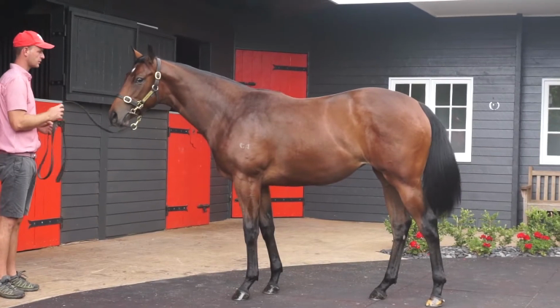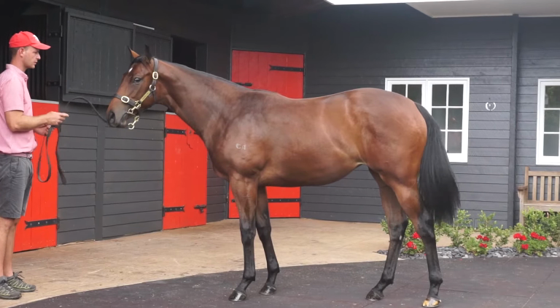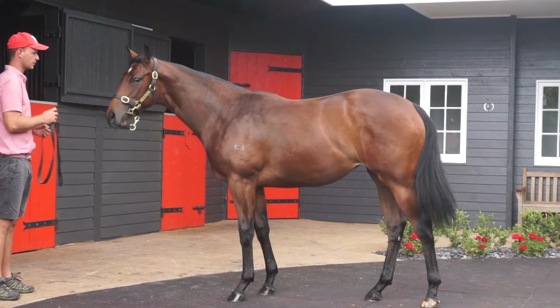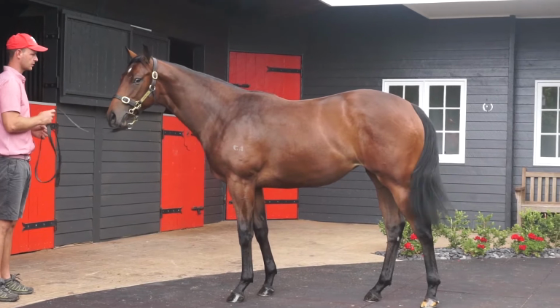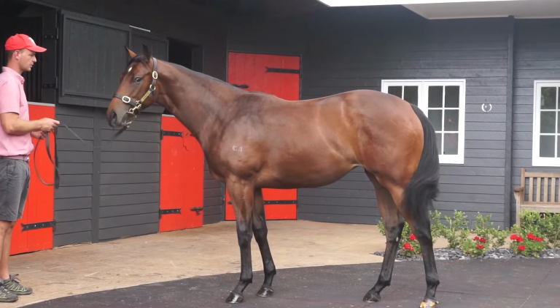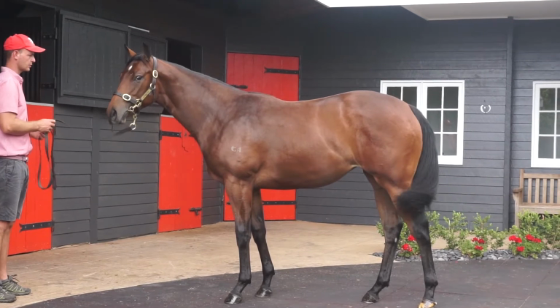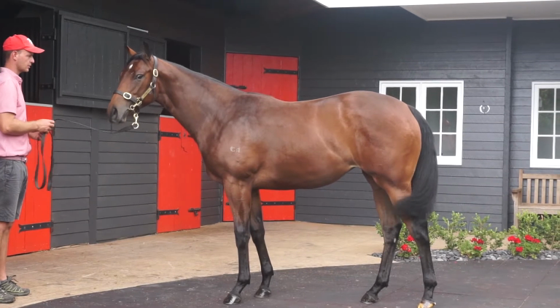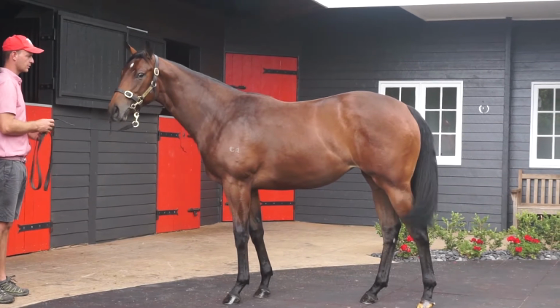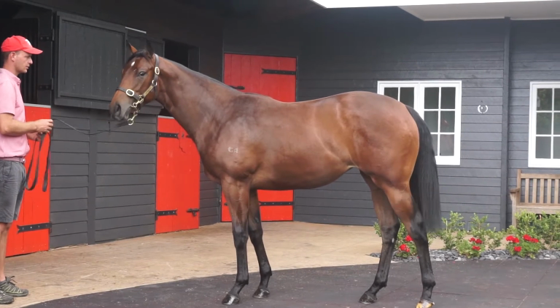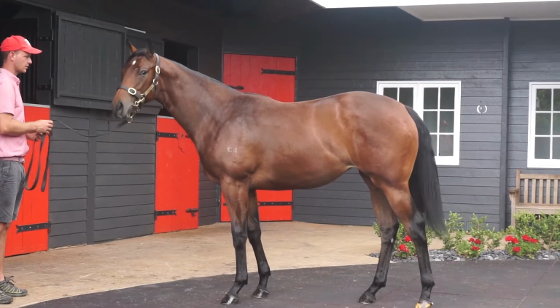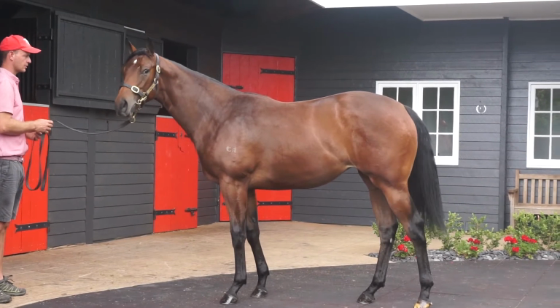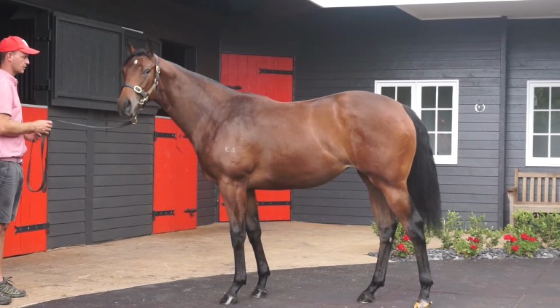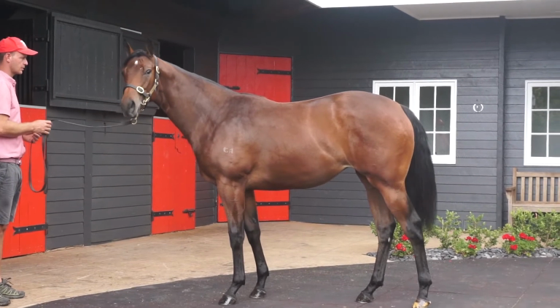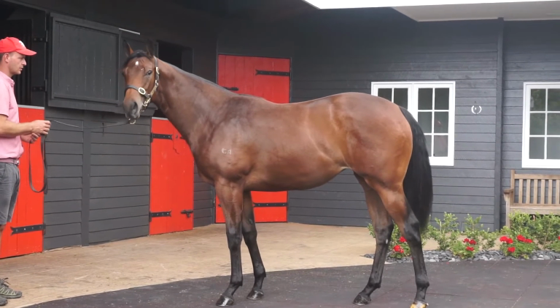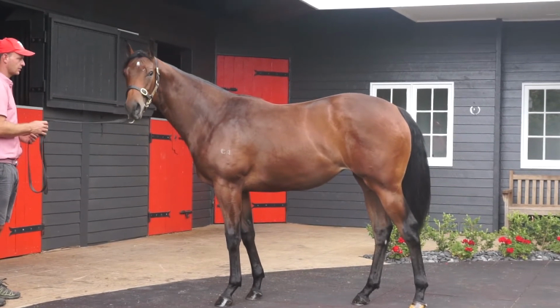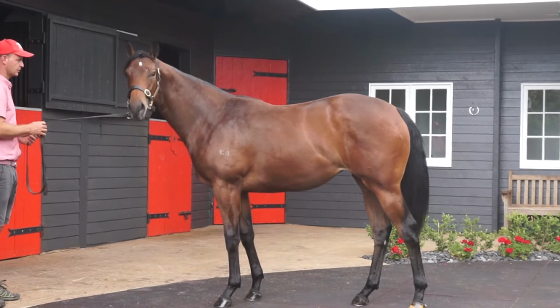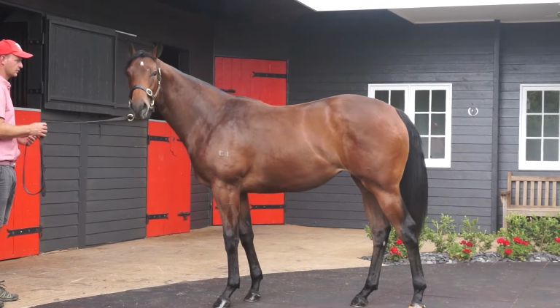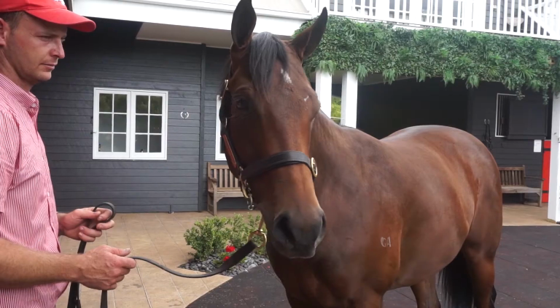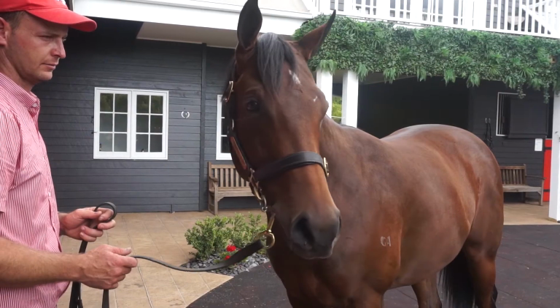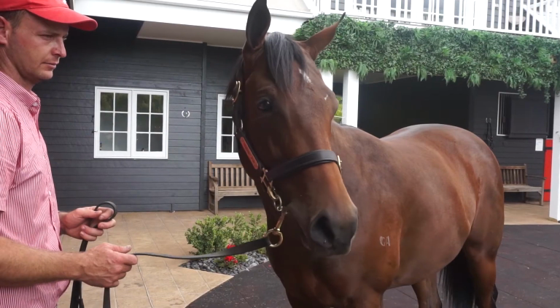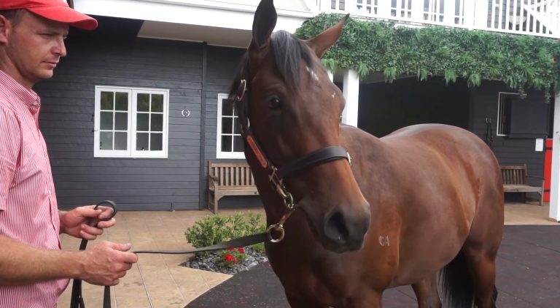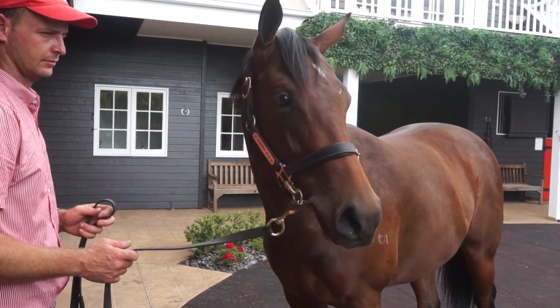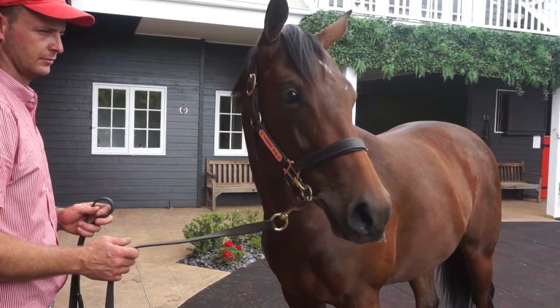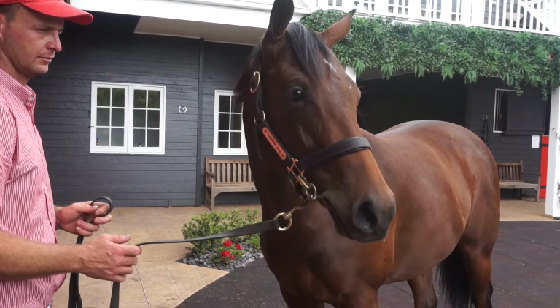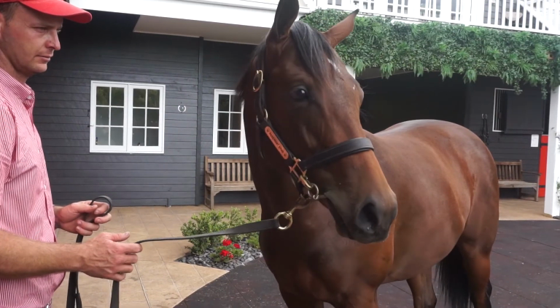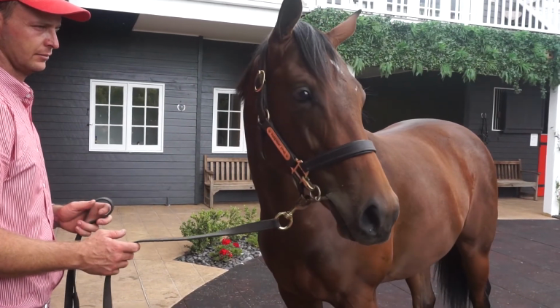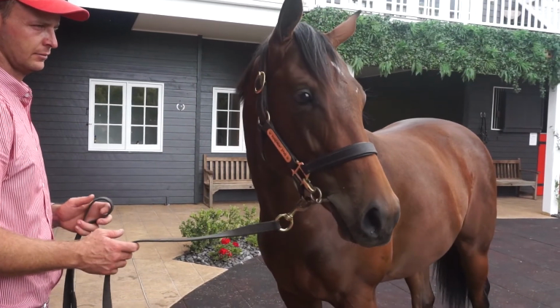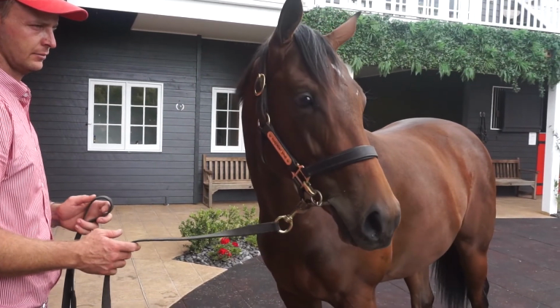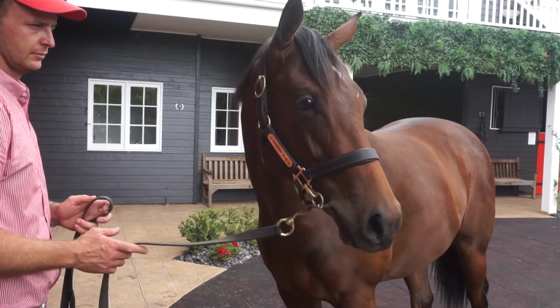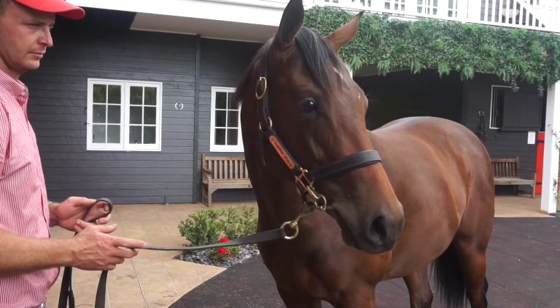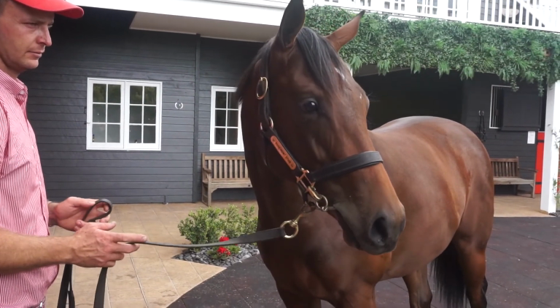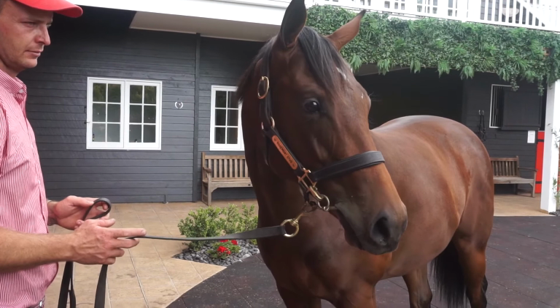Ride the Breeze in South Africa. Just a lovely filly, looks a runner and looks a two-year-old.